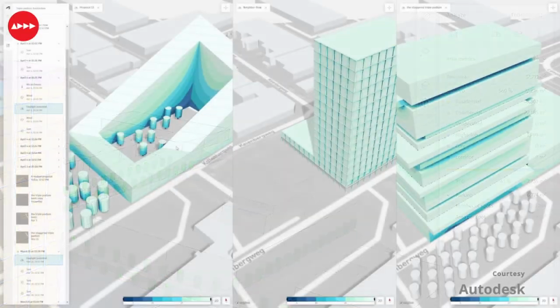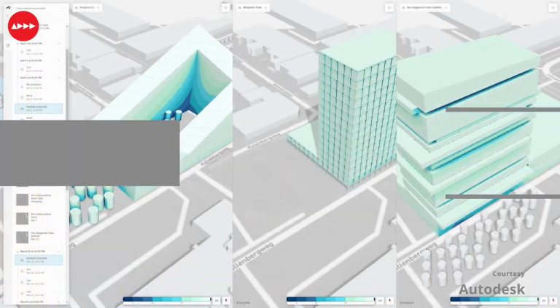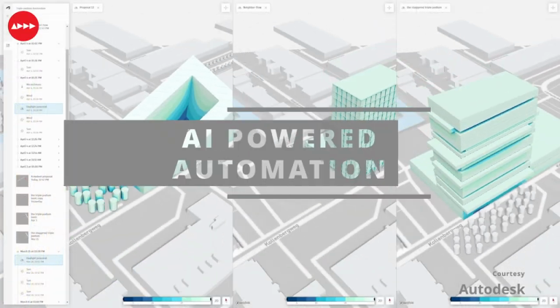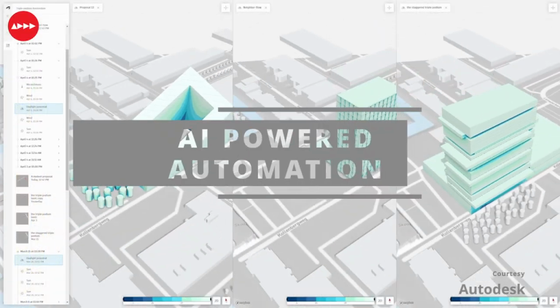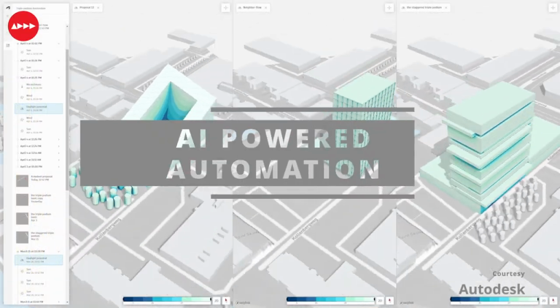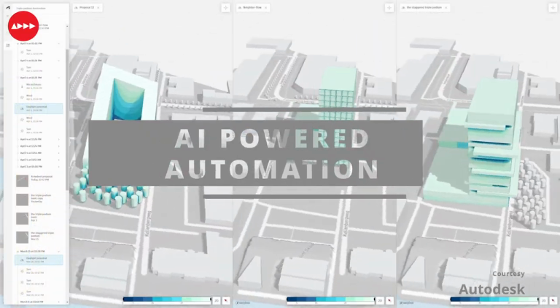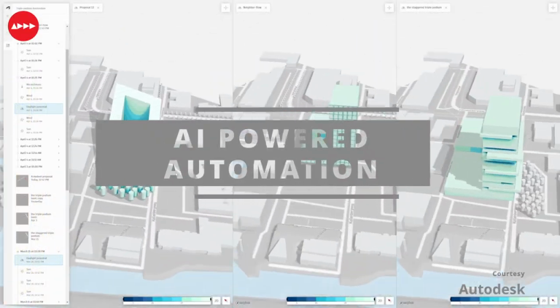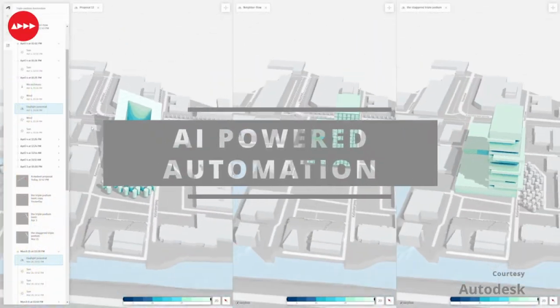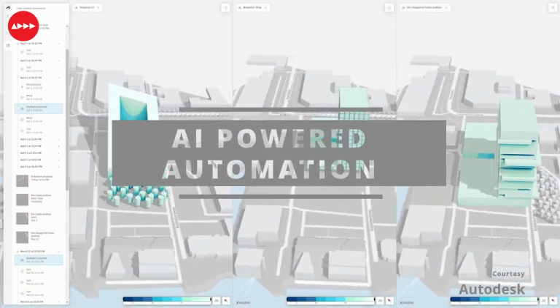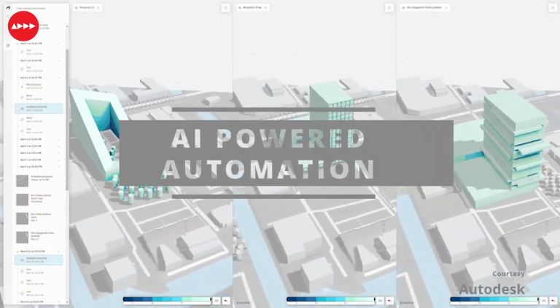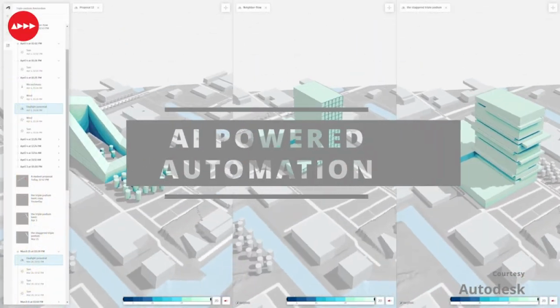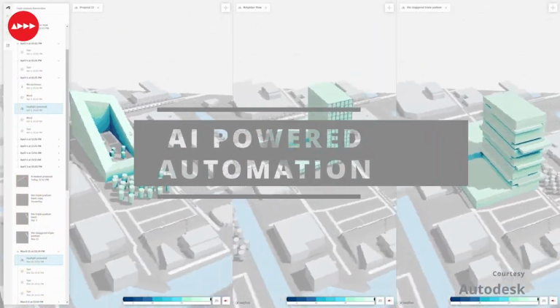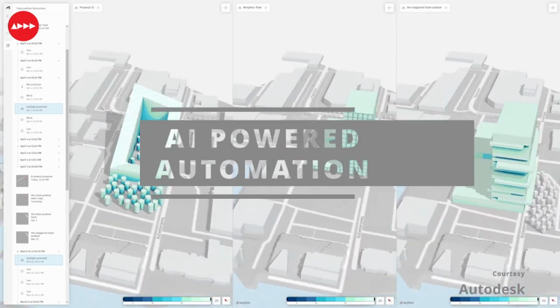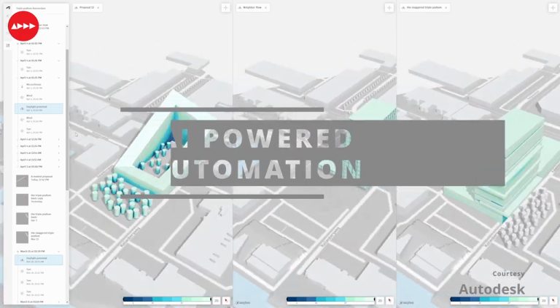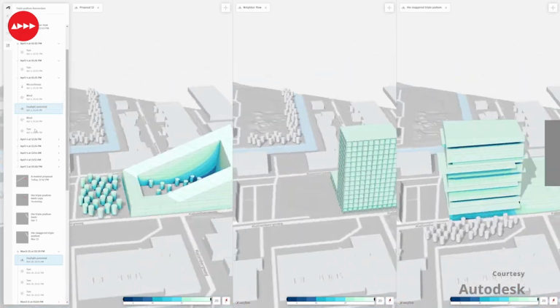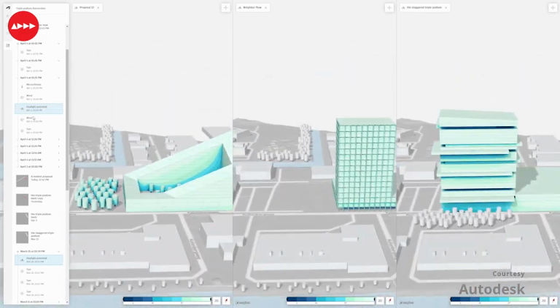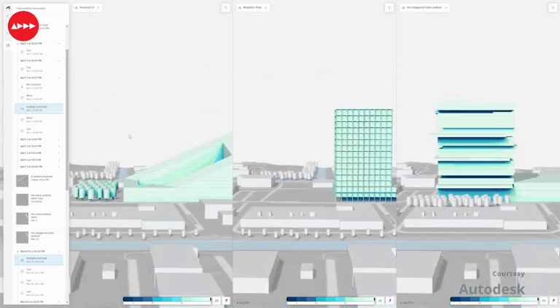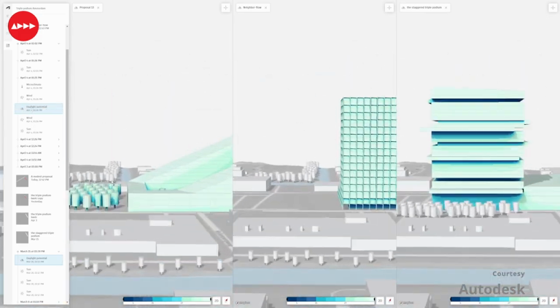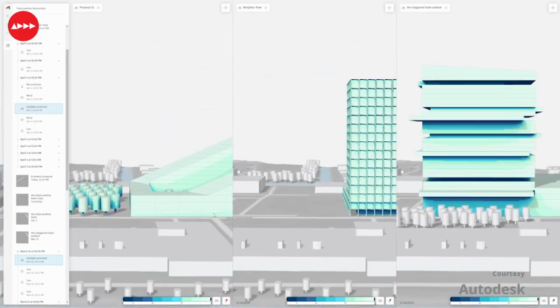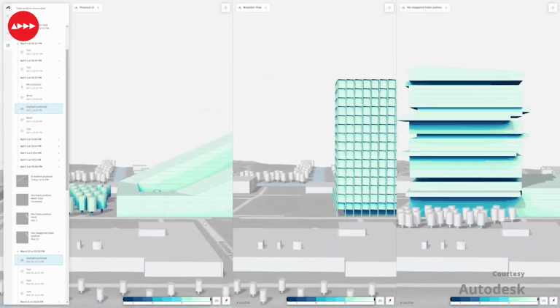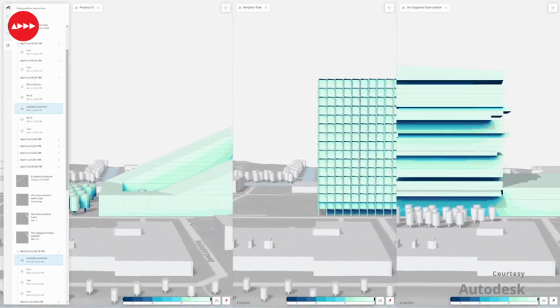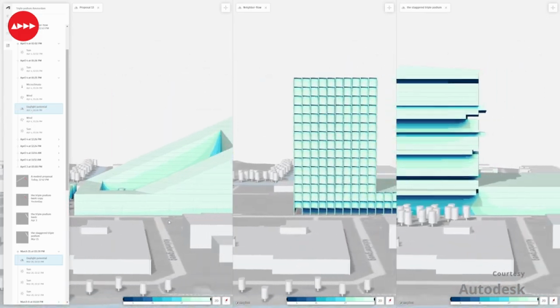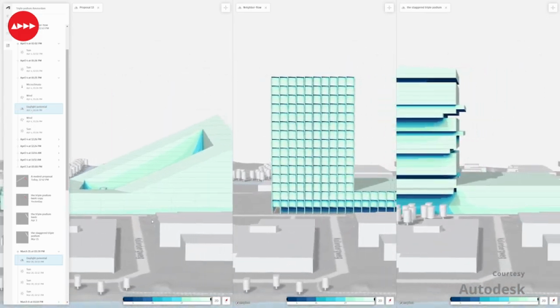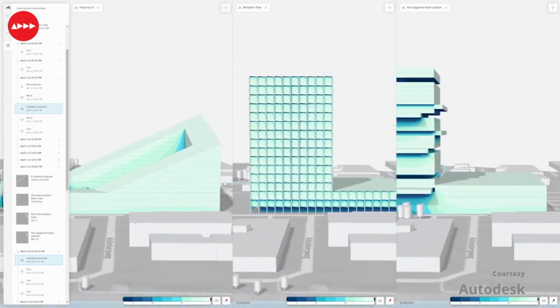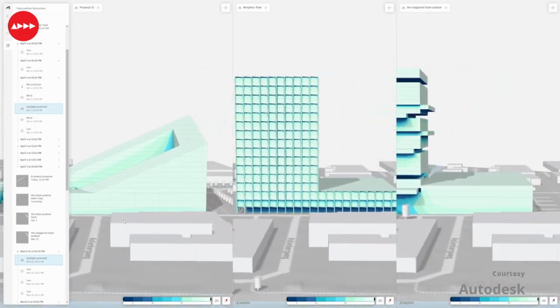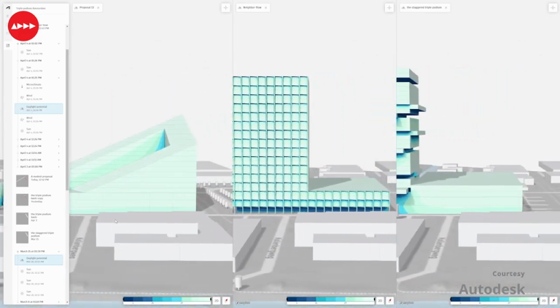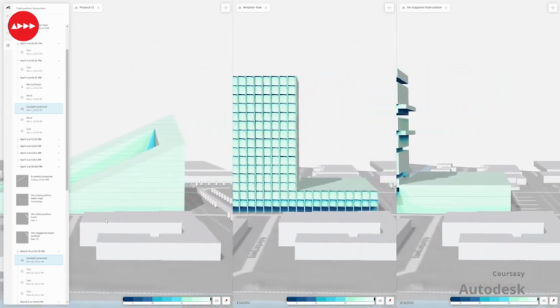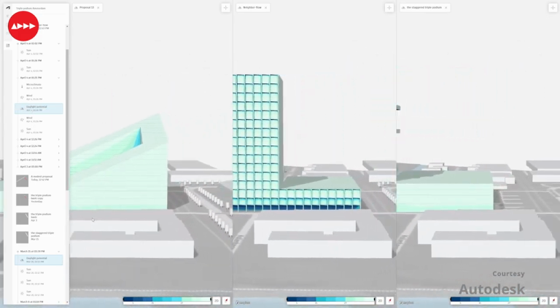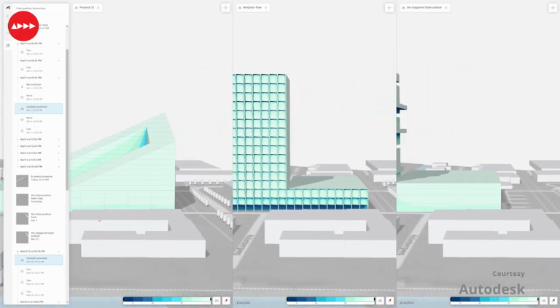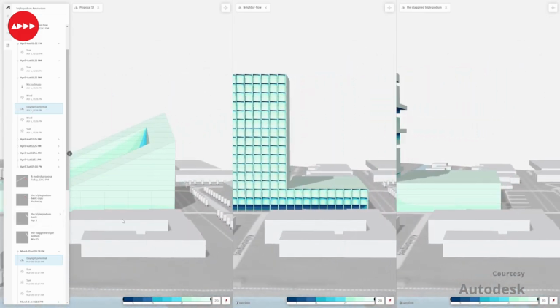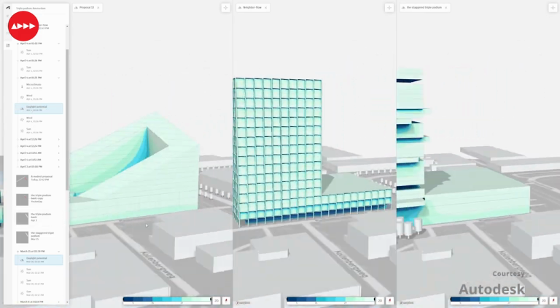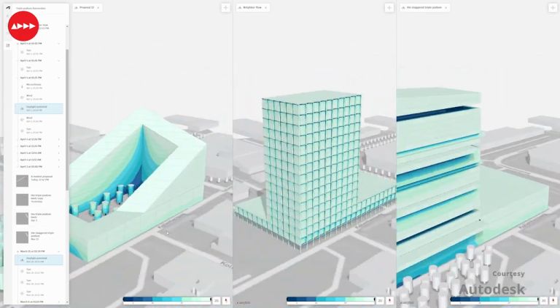Another key feature is AI-powered automation. Forma uses AI to automate repetitive tasks such as site analysis and zoning compliance checking.